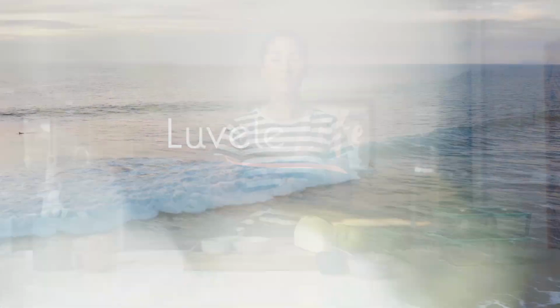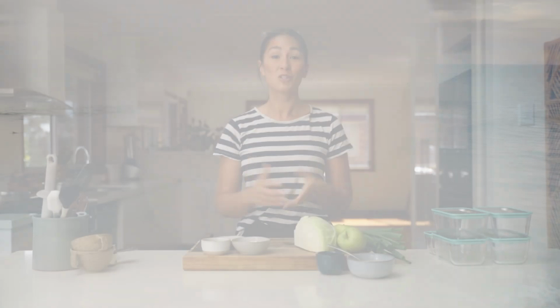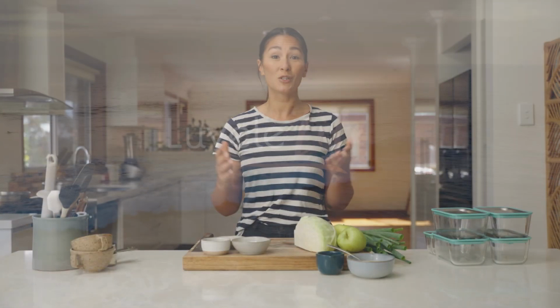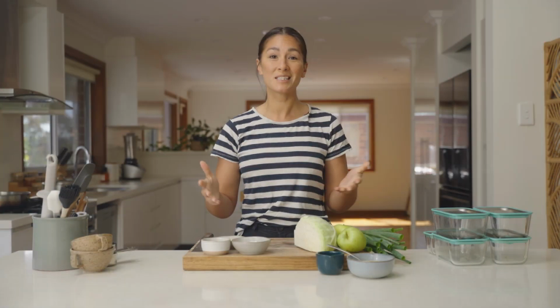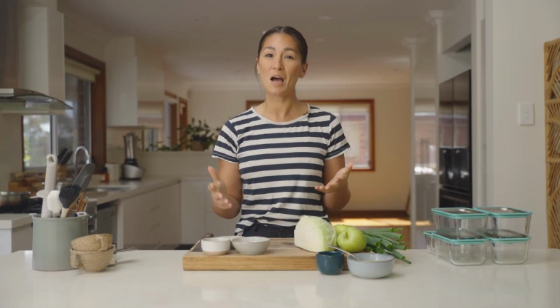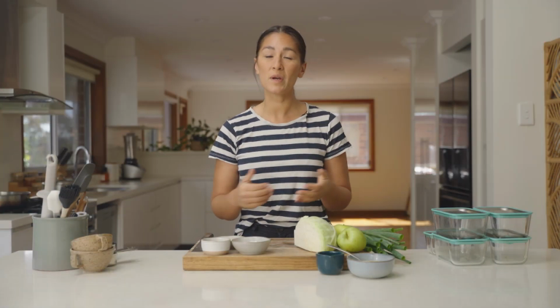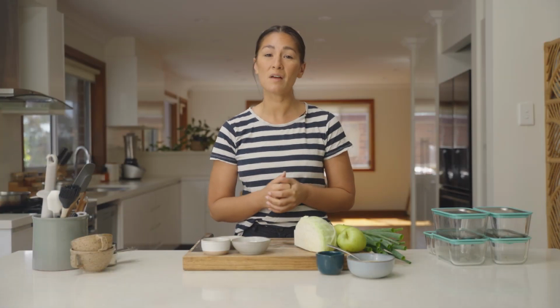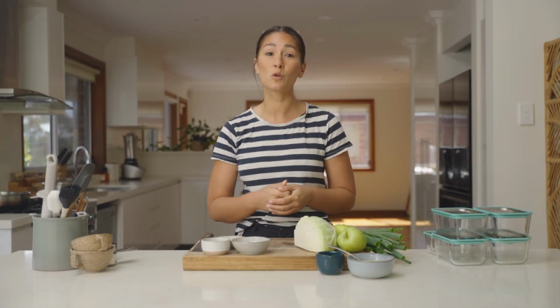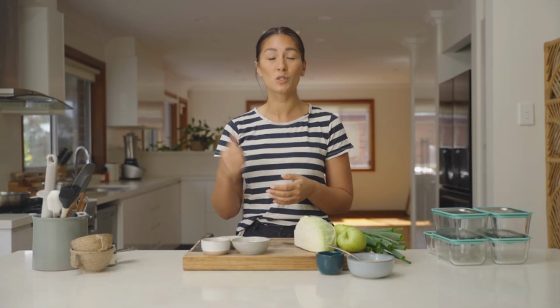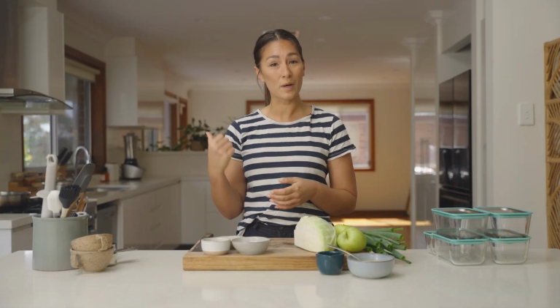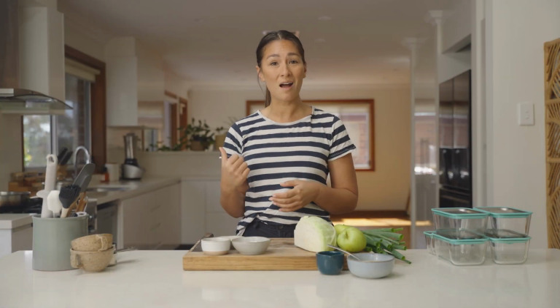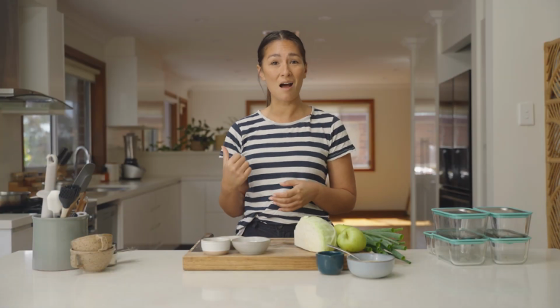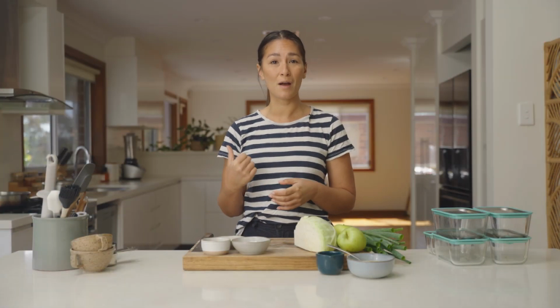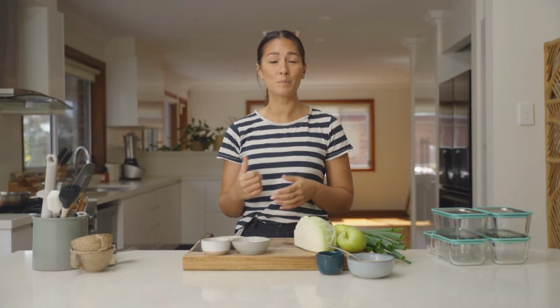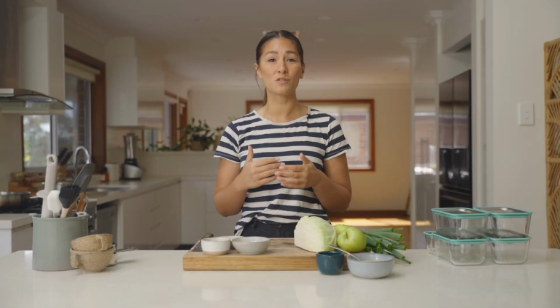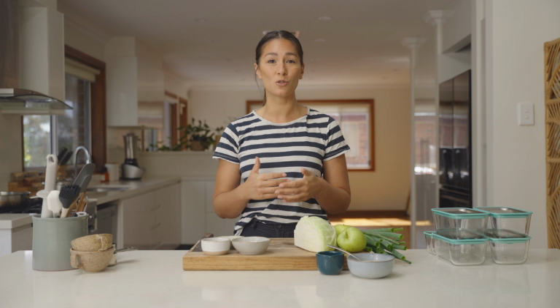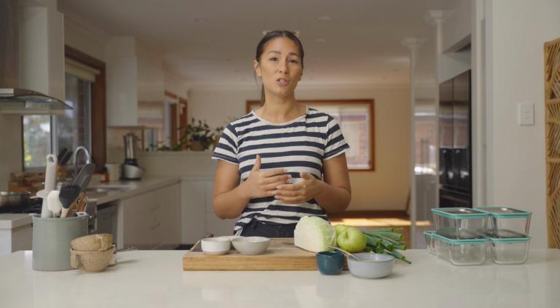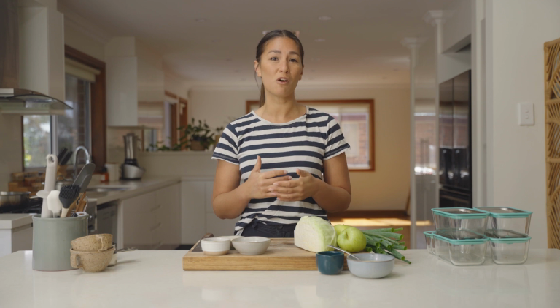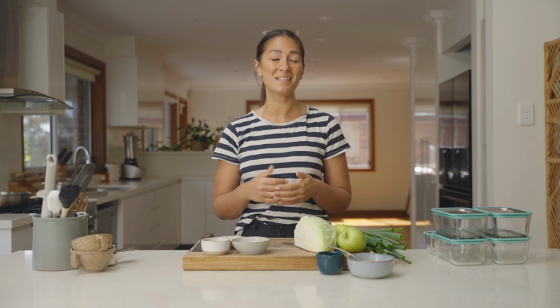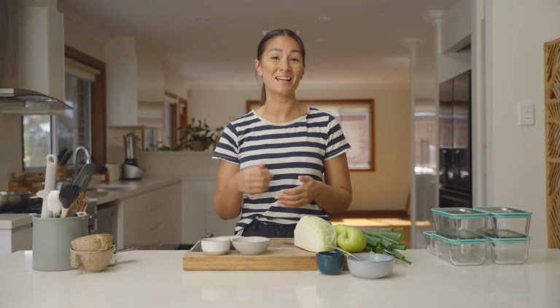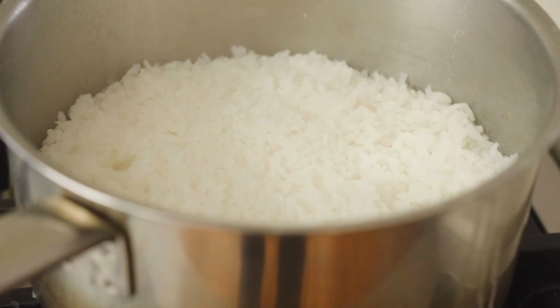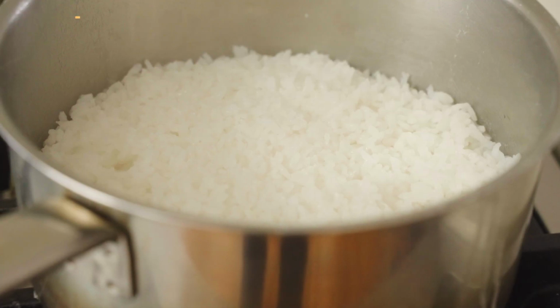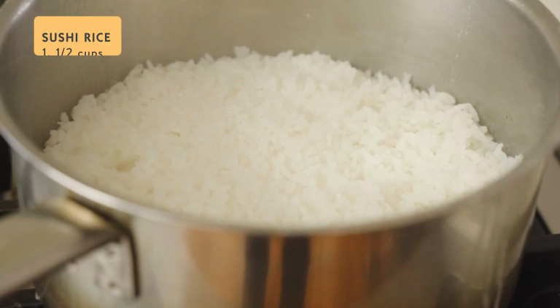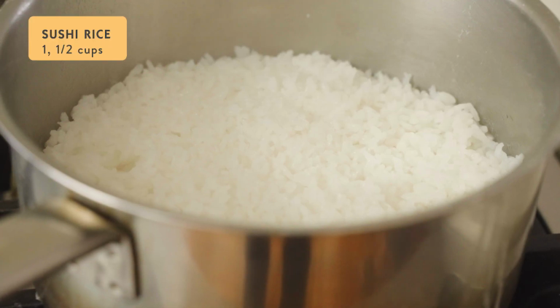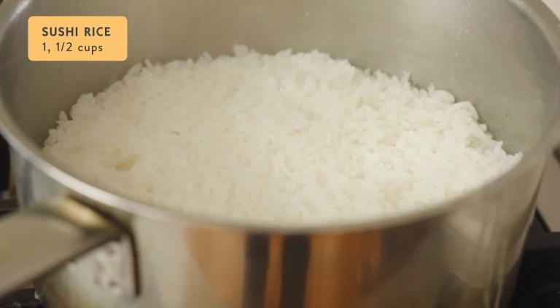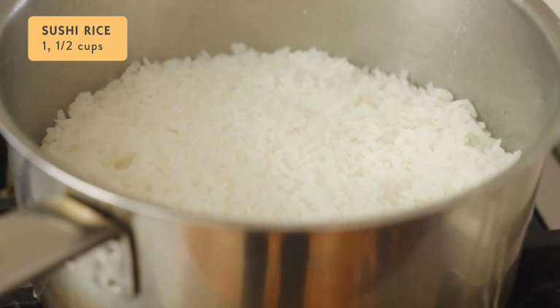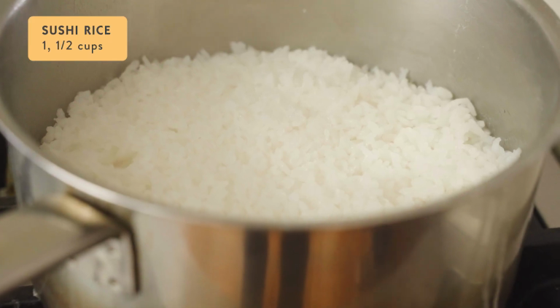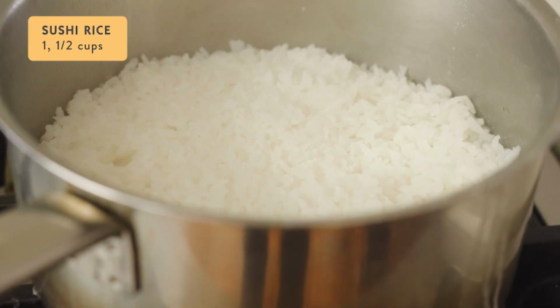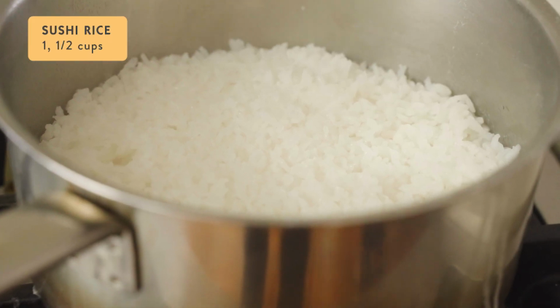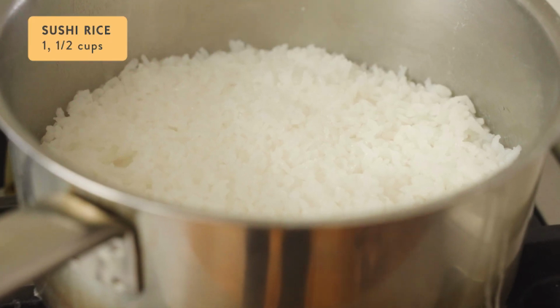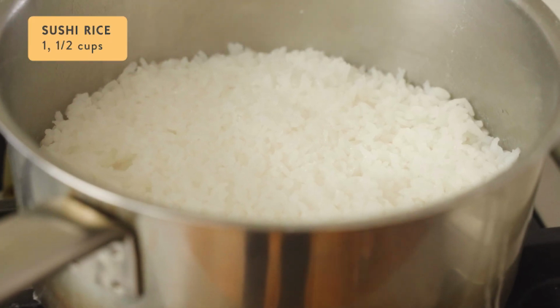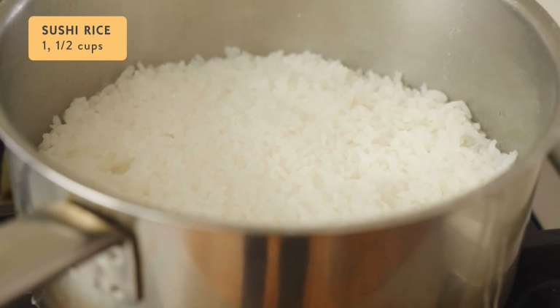To start with, I've cooked one and a half cups of sushi rice and I've just got that cooling now on the stove.